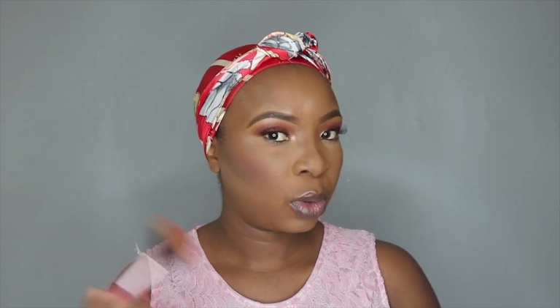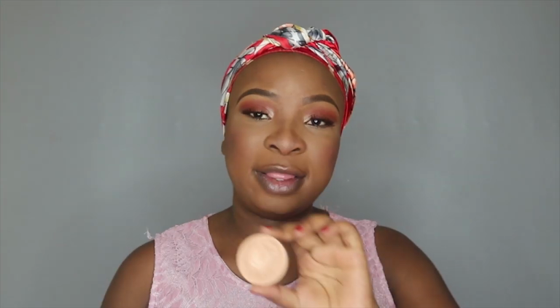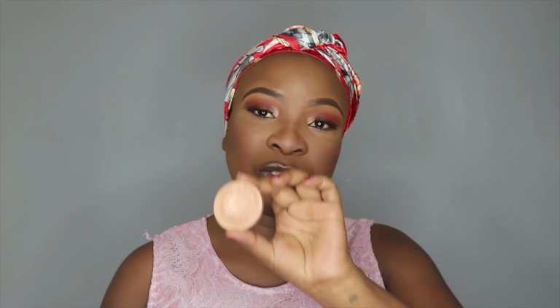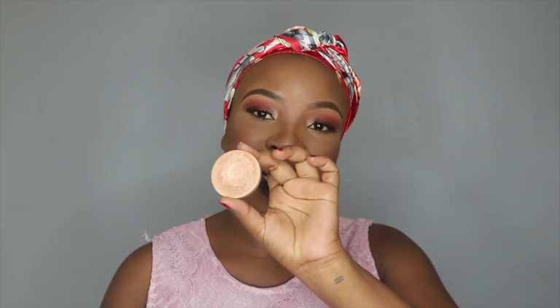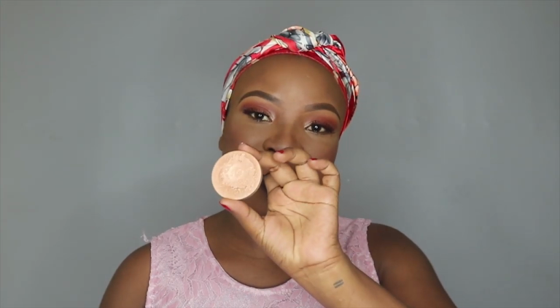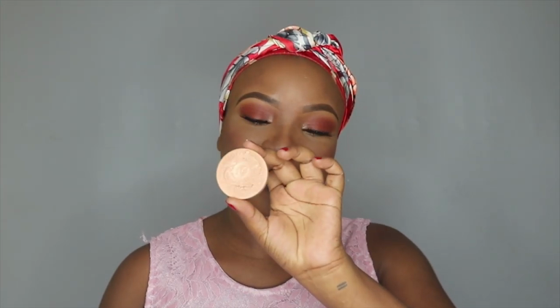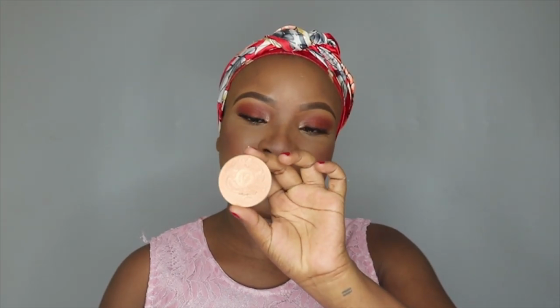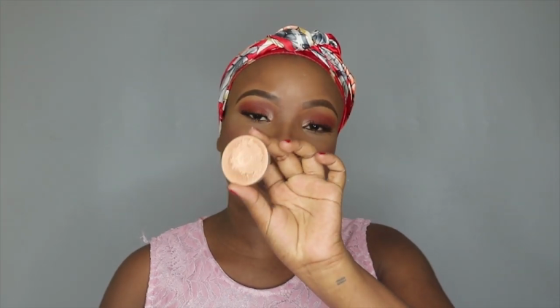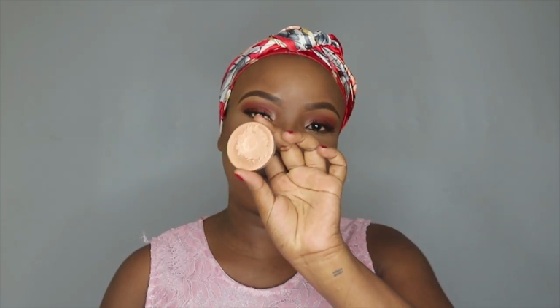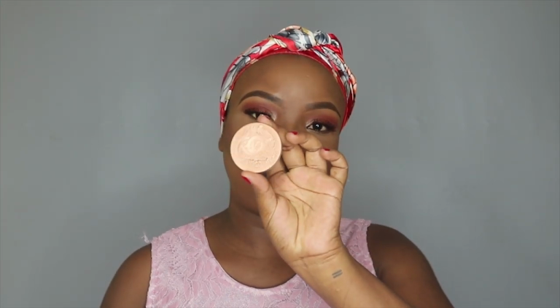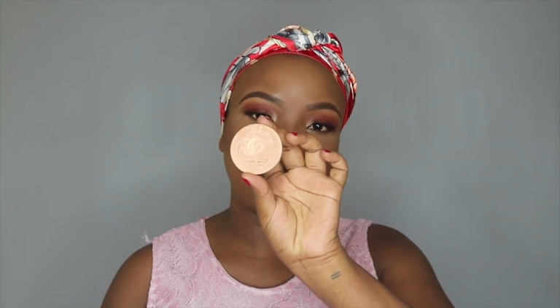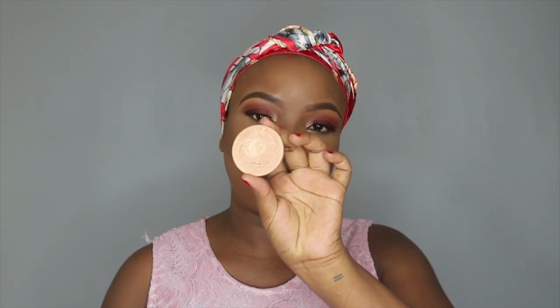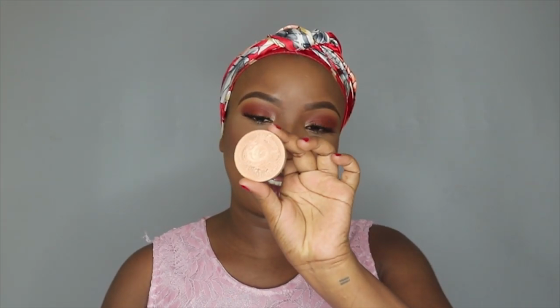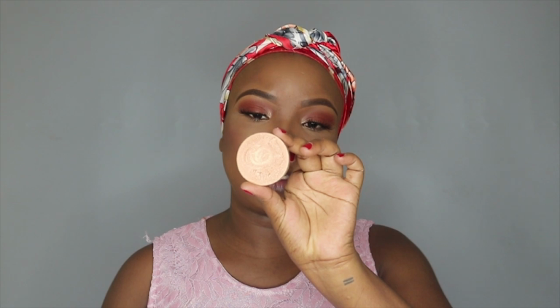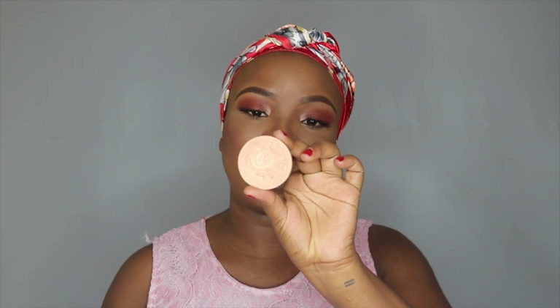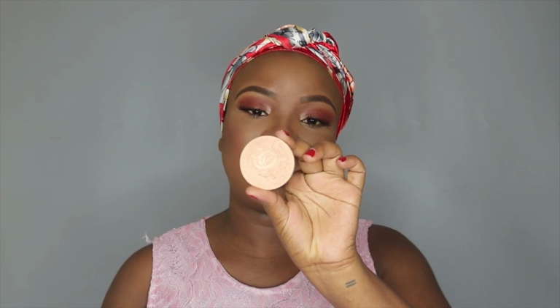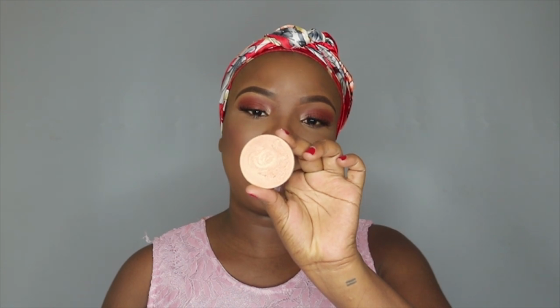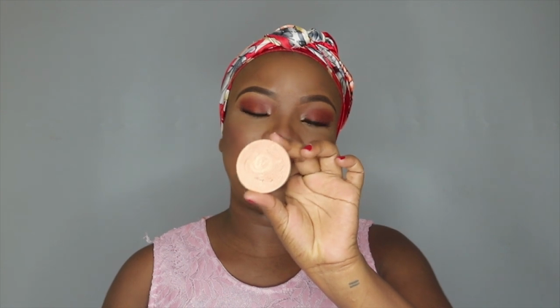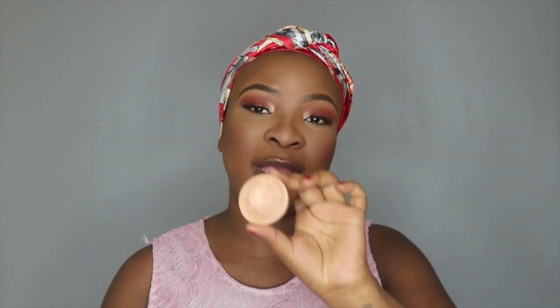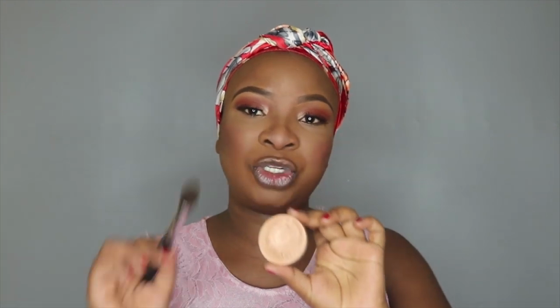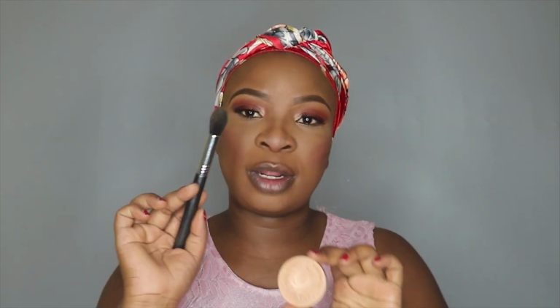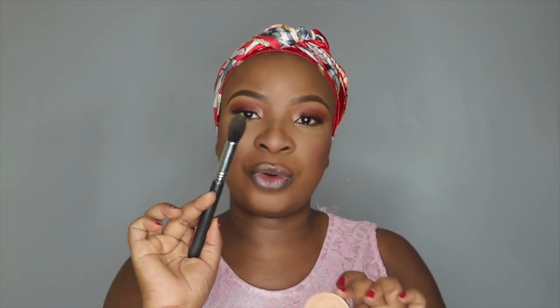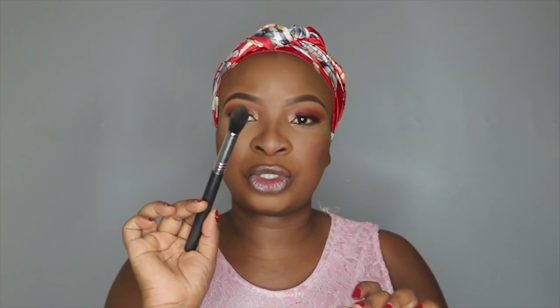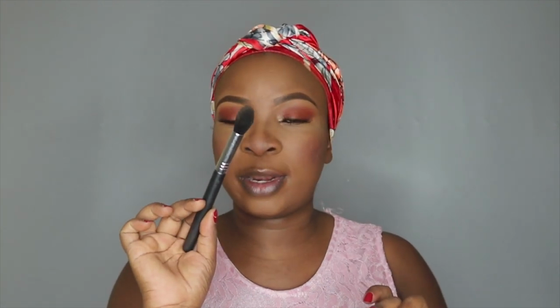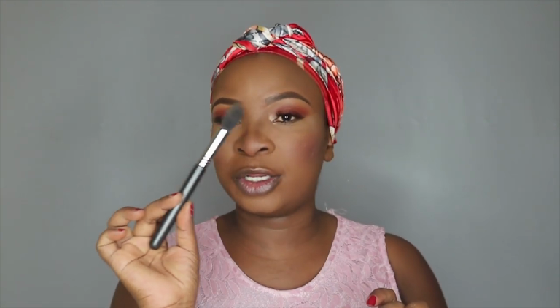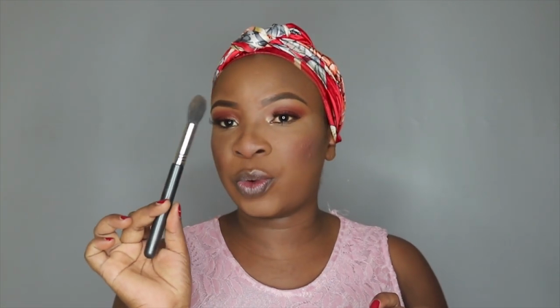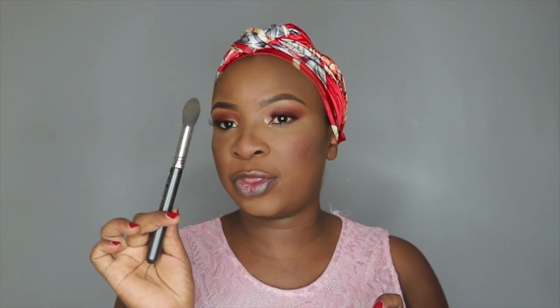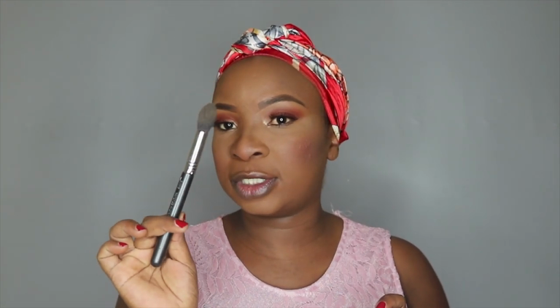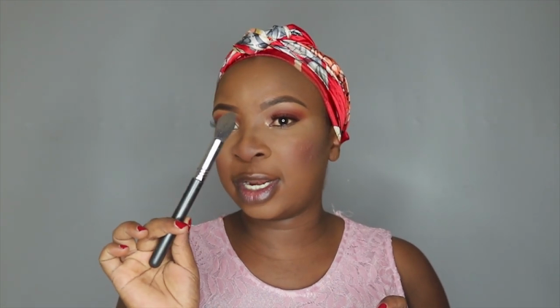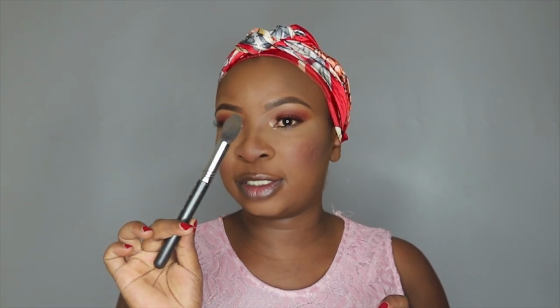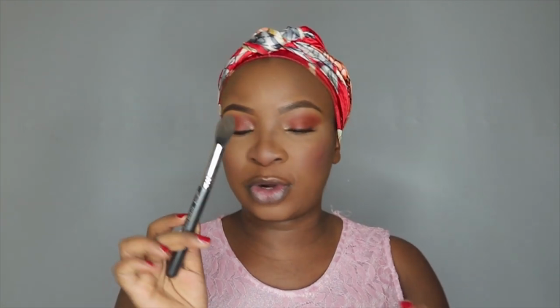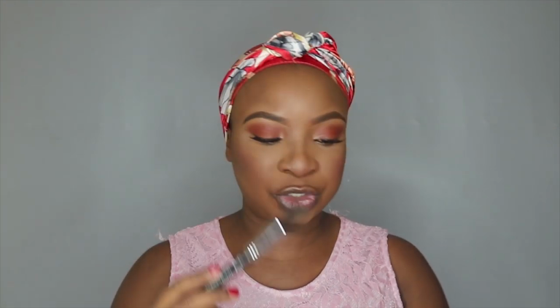And then to highlight my face, I'm taking Moonstone, and this one is by ABH, and I'm going to apply it with this highlighter brush.